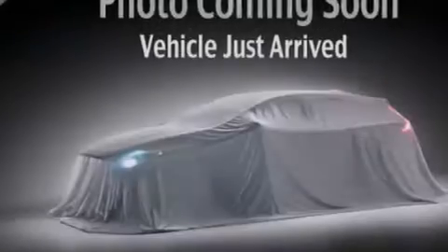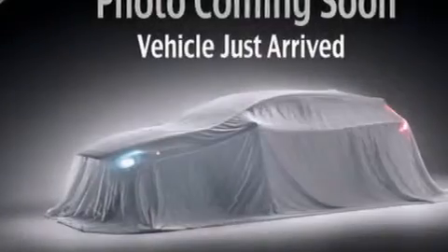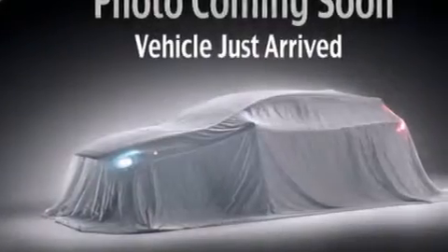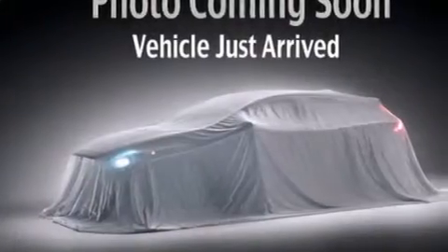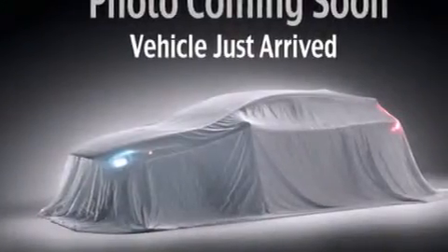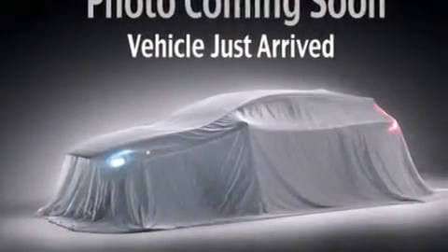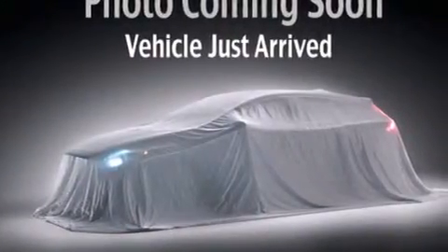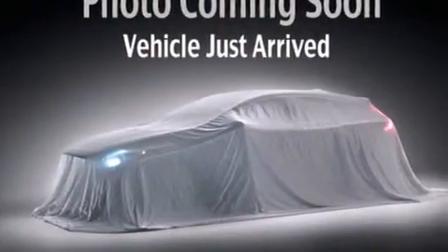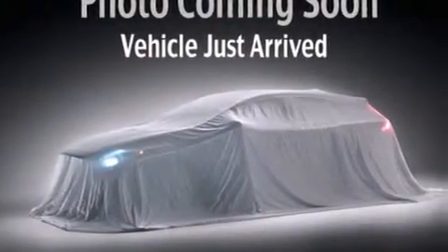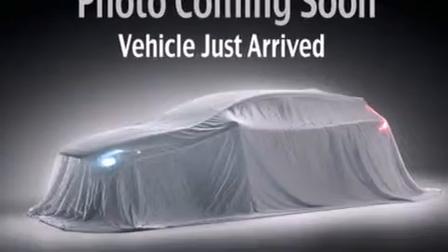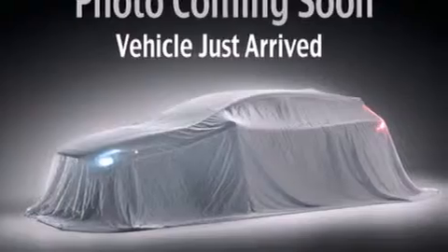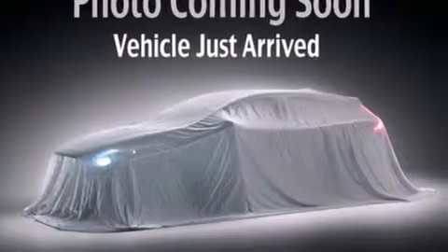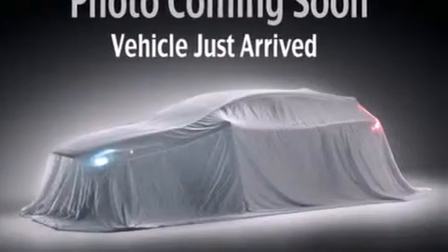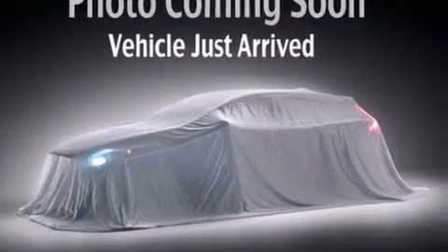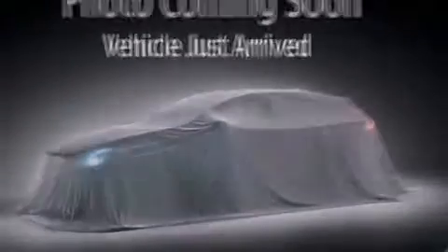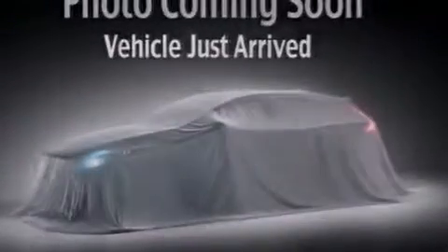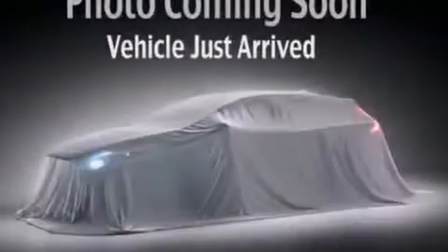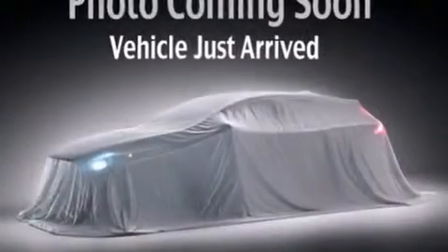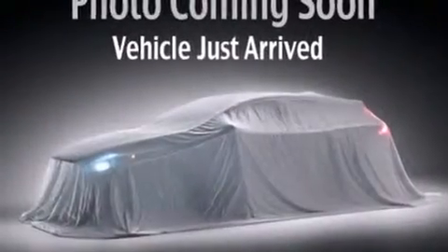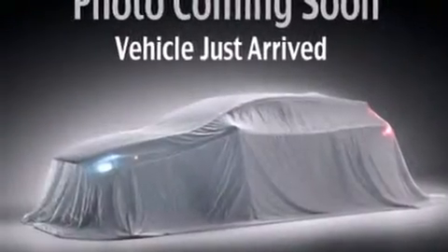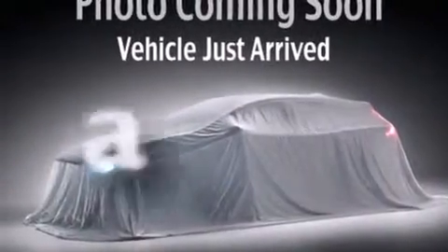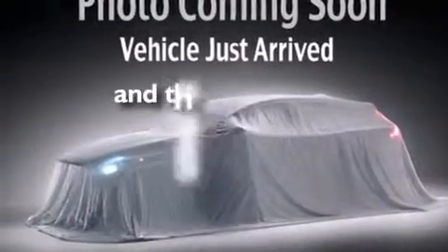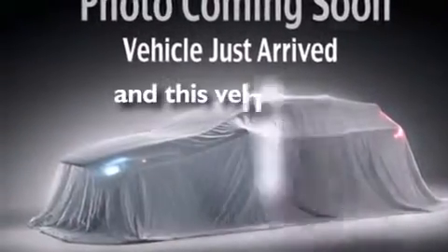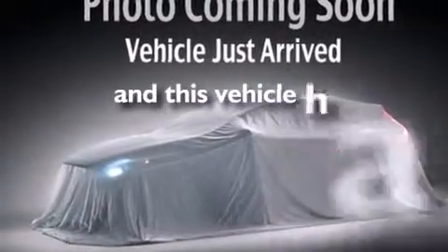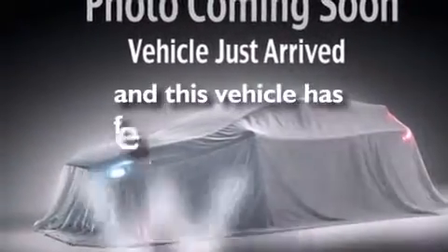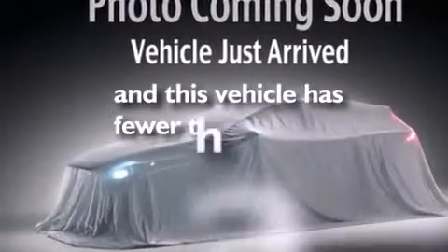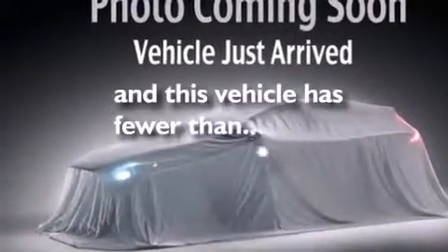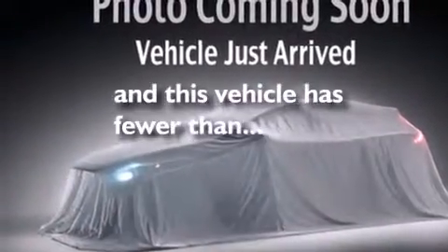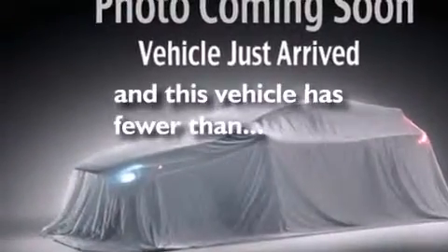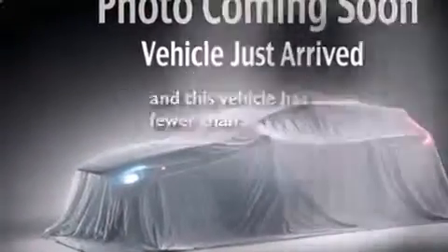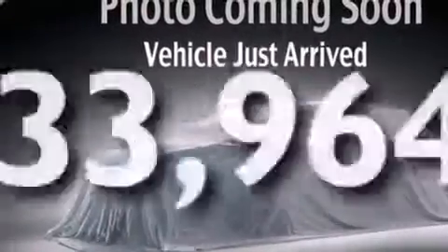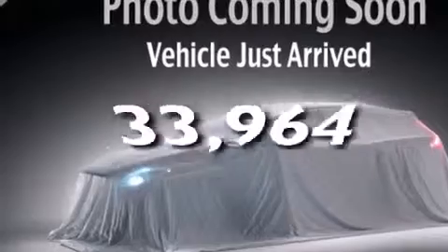Additional features include air conditioning, a pass-through rear seat, heated side view mirrors, and this vehicle has fewer than 34,000 miles on the odometer.